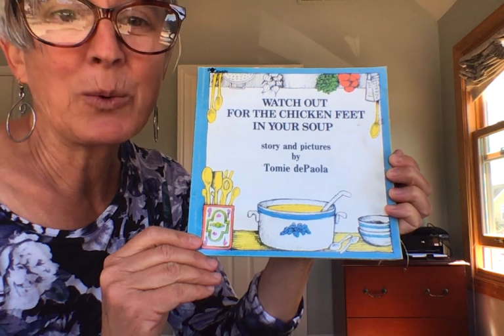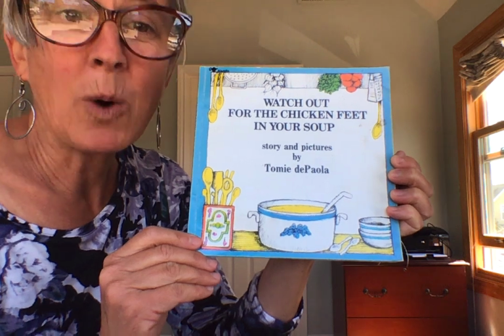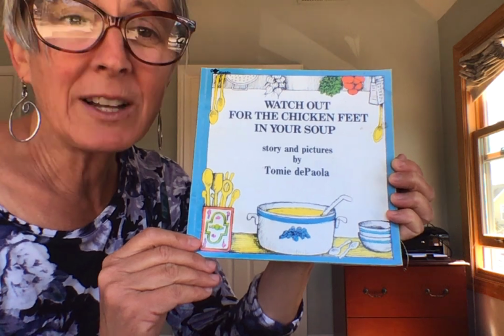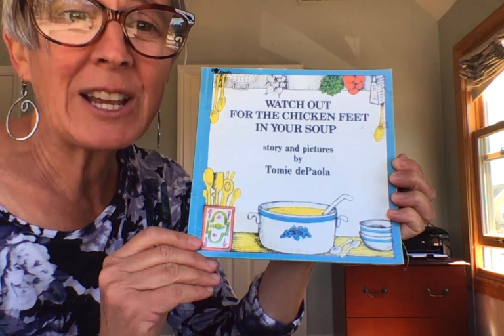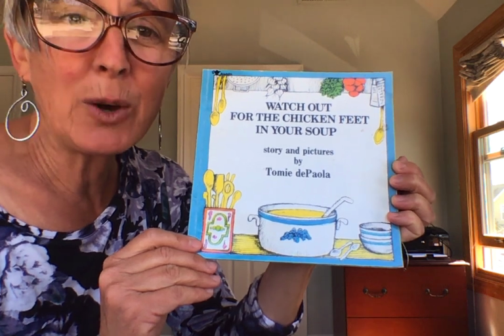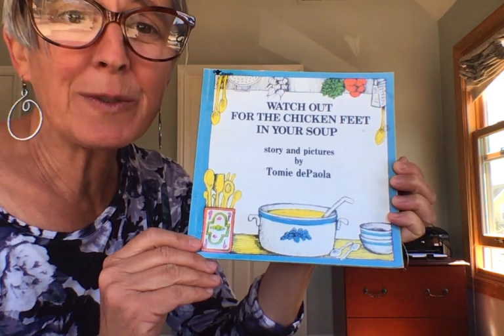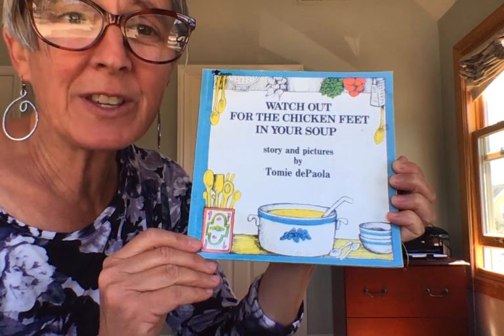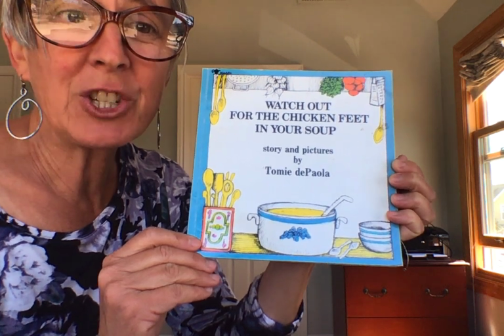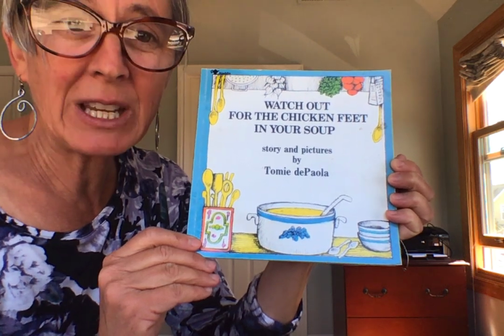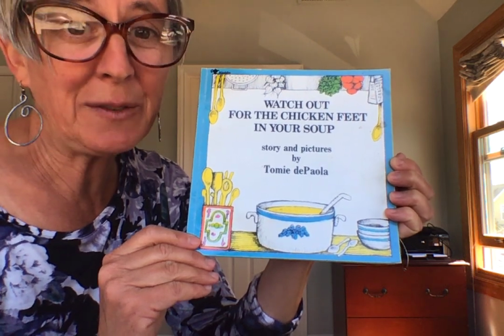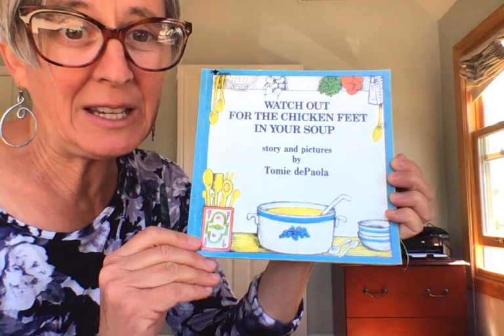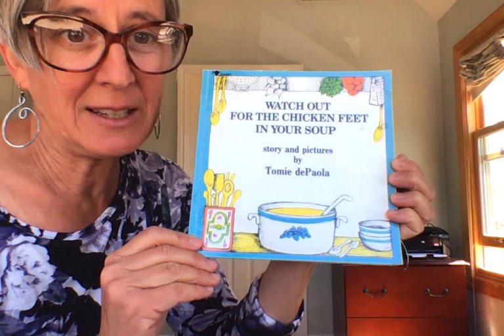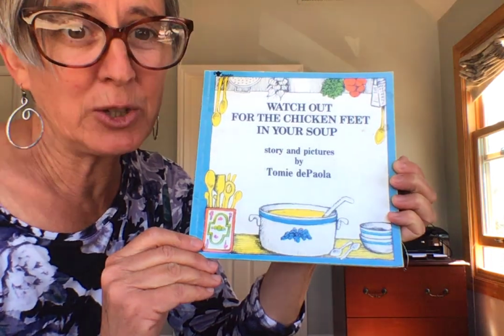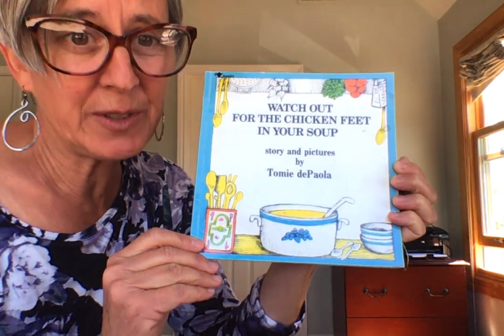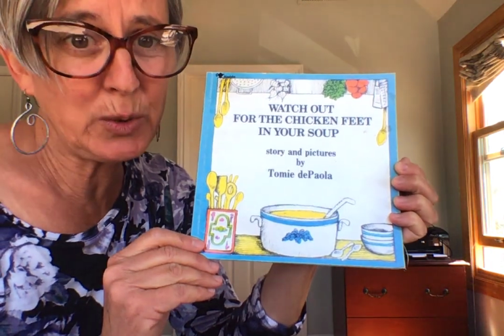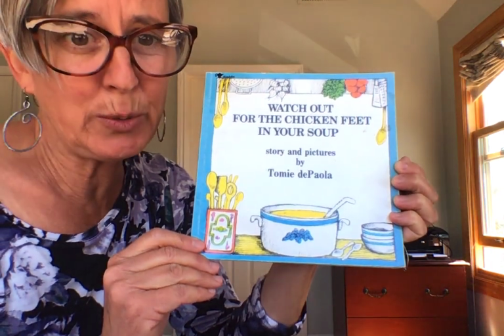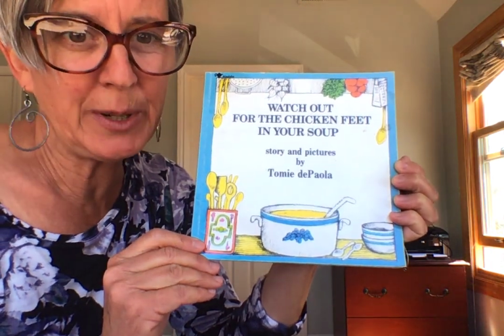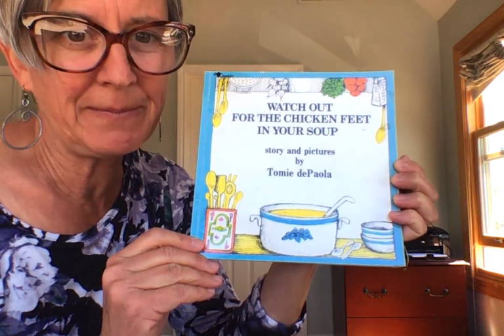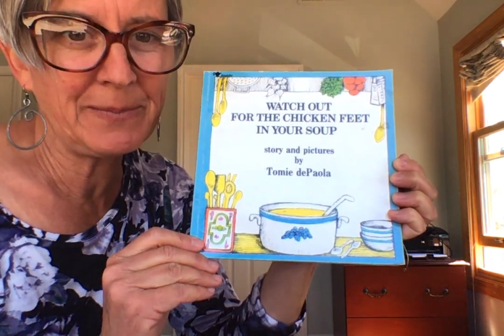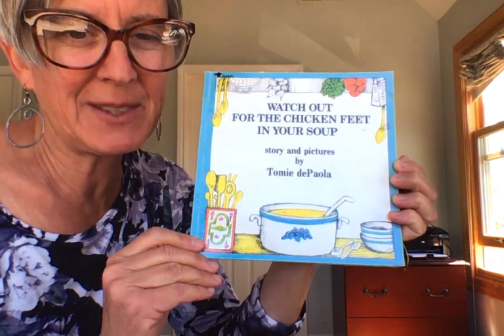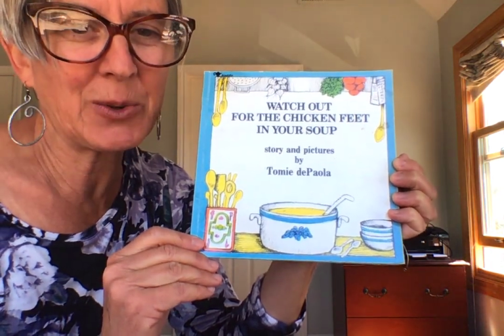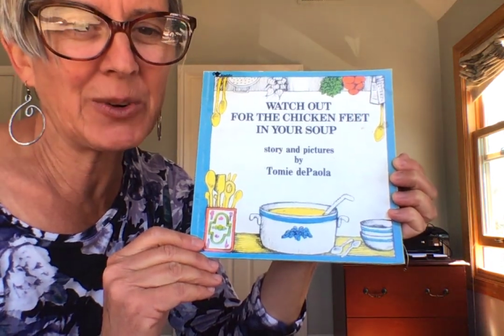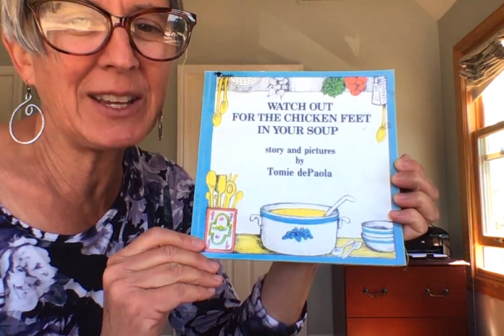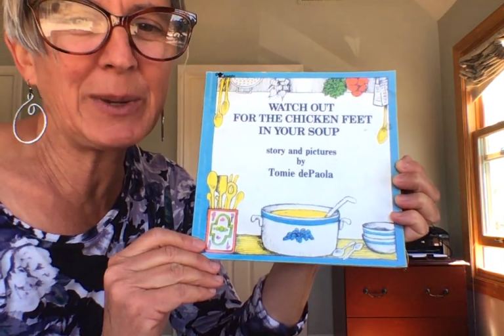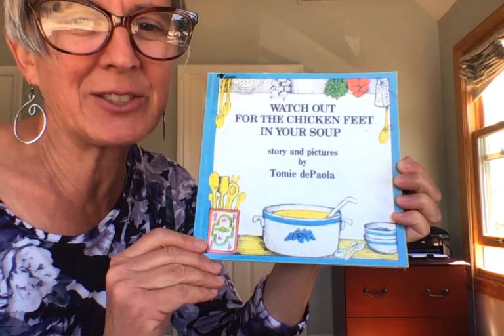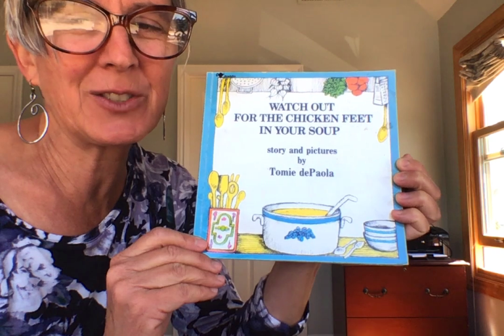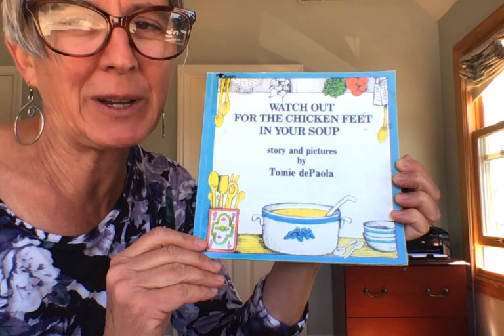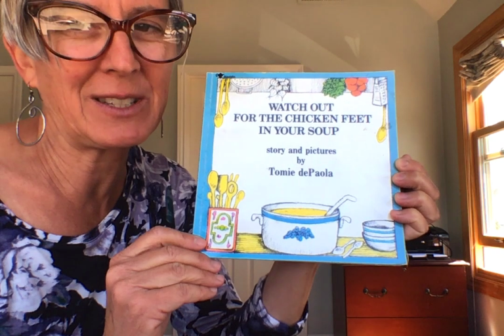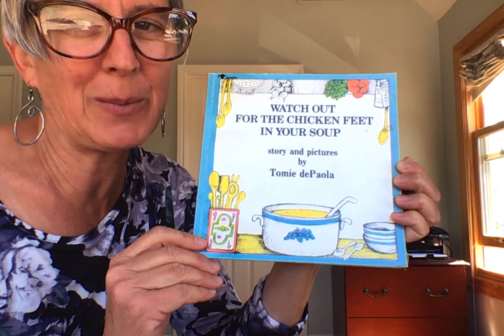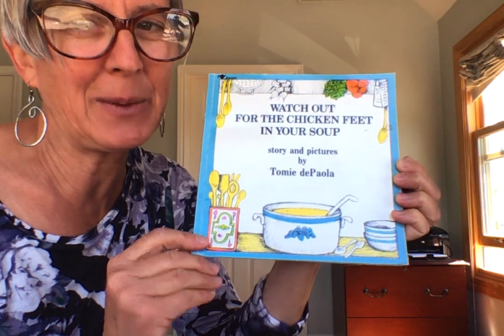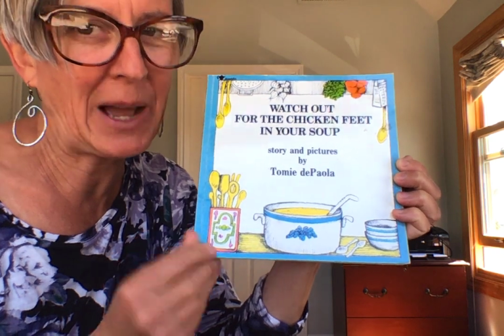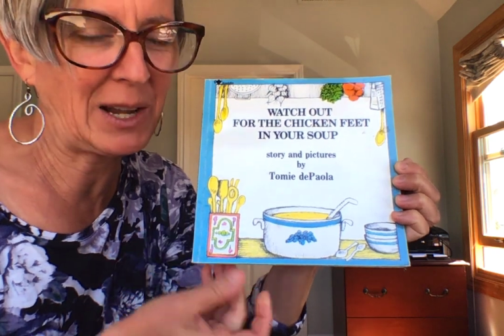Watch out for the chicken feet in your soup. Story and pictures by Tommy DePaola.